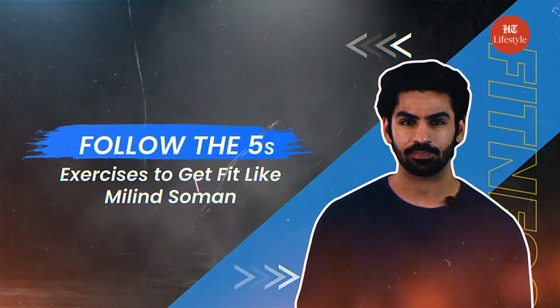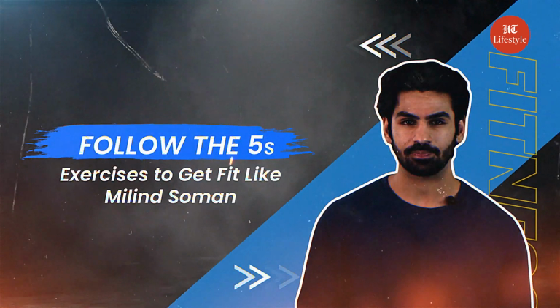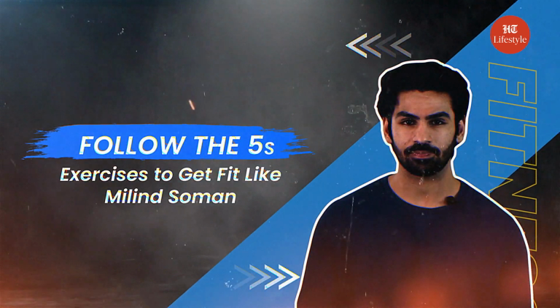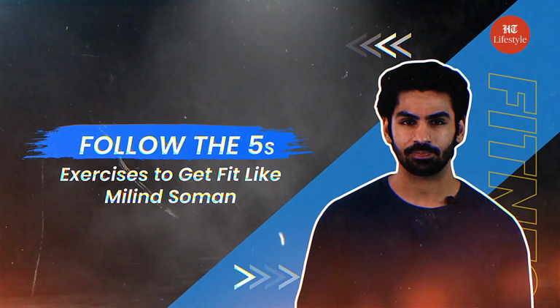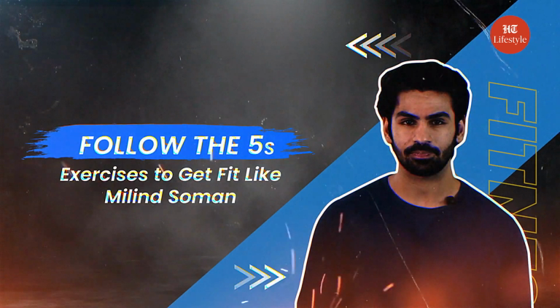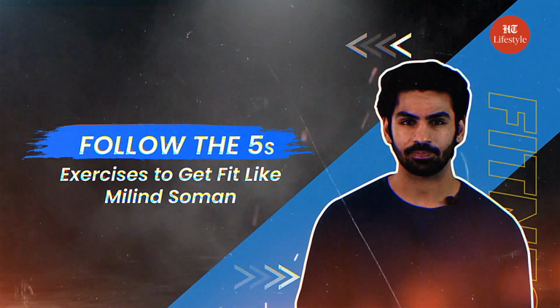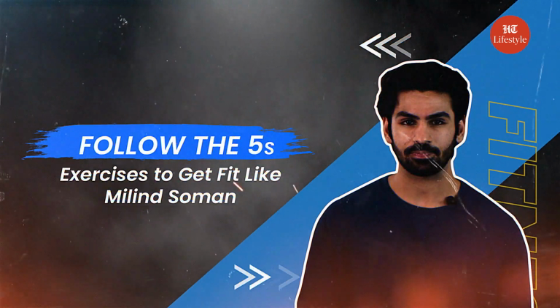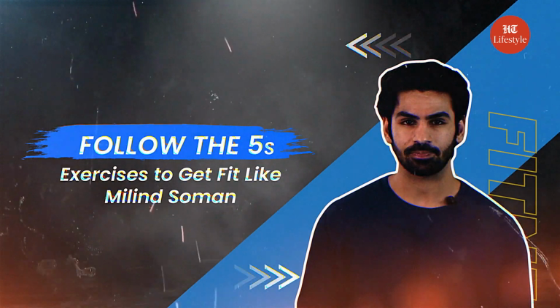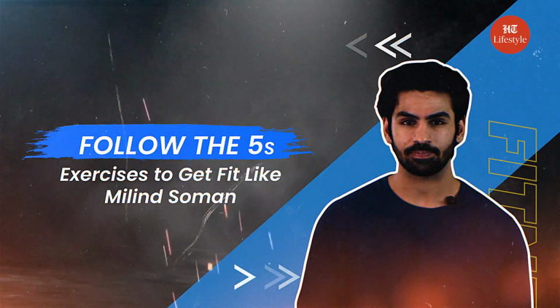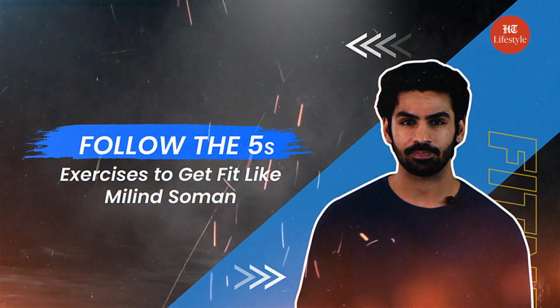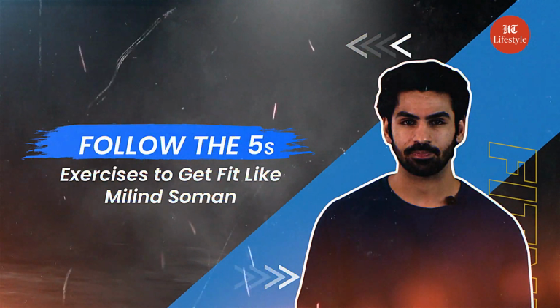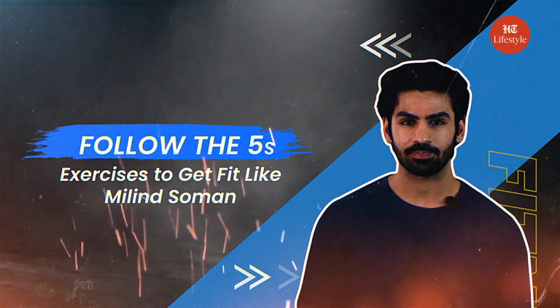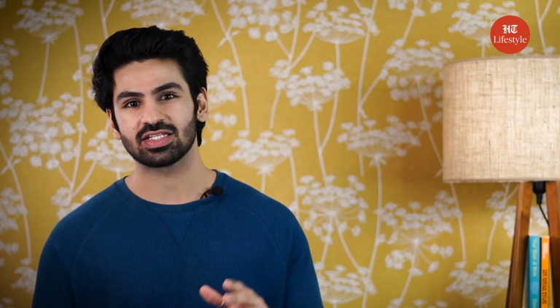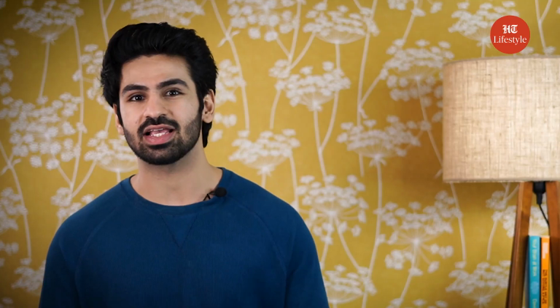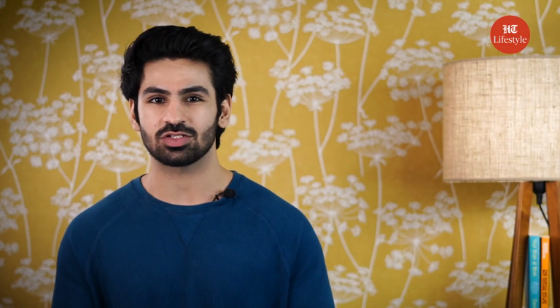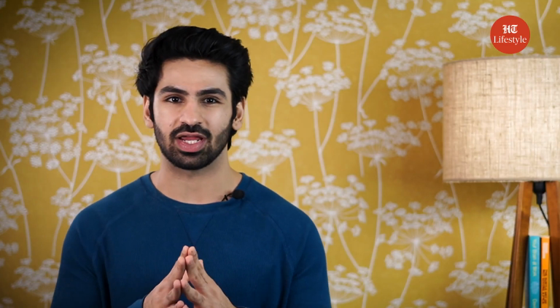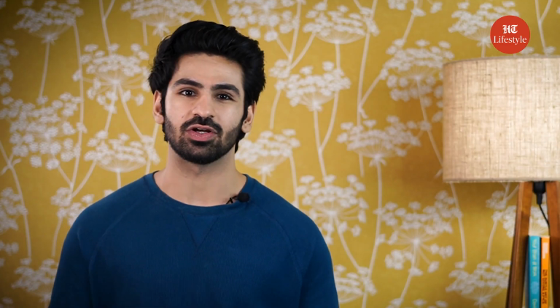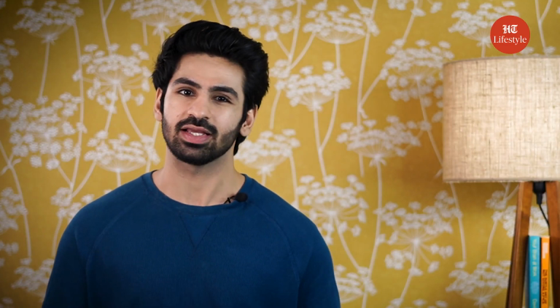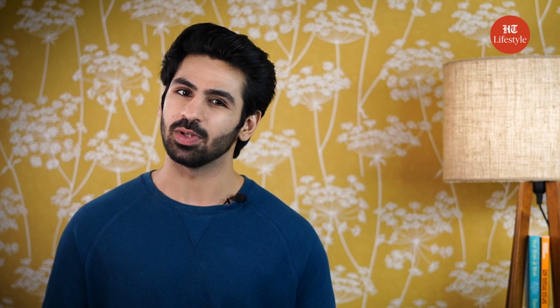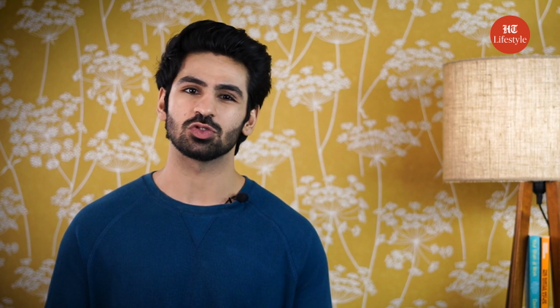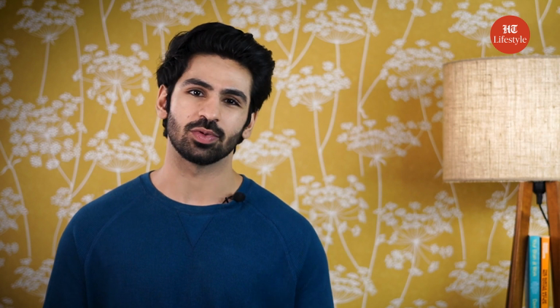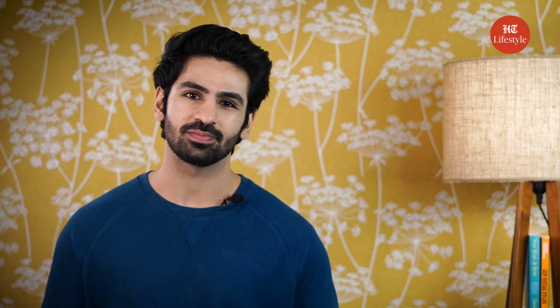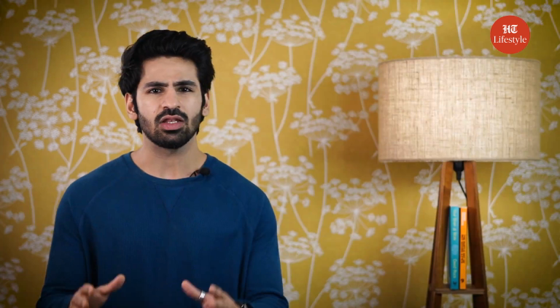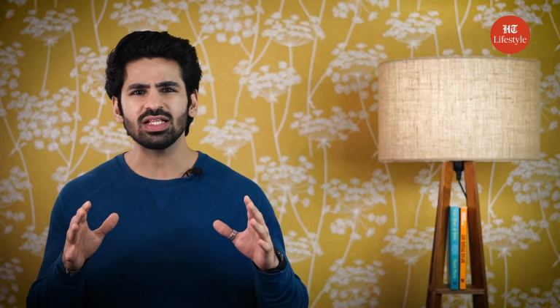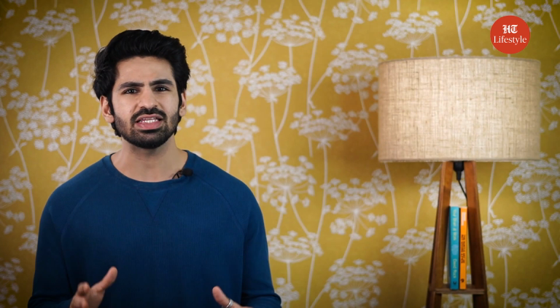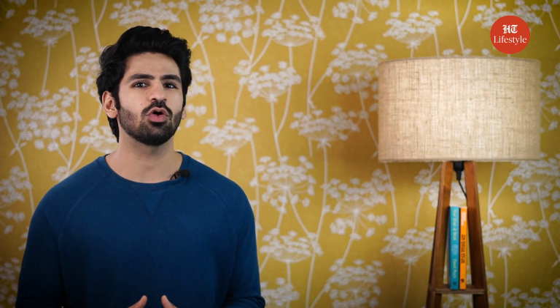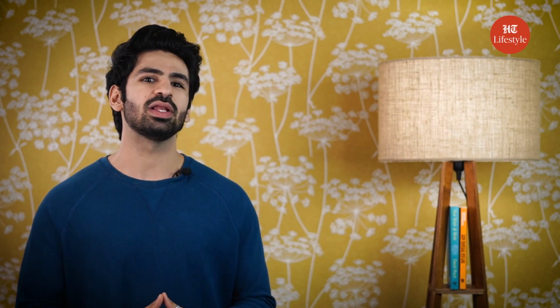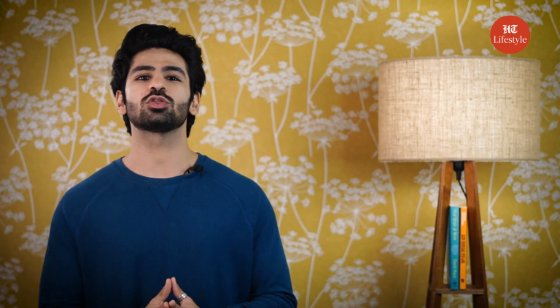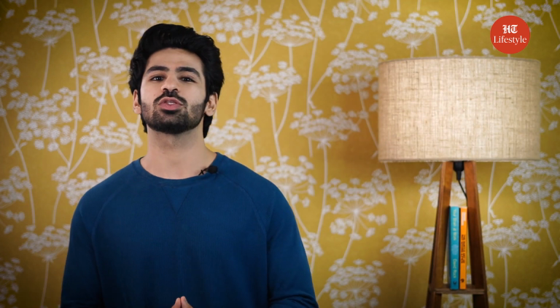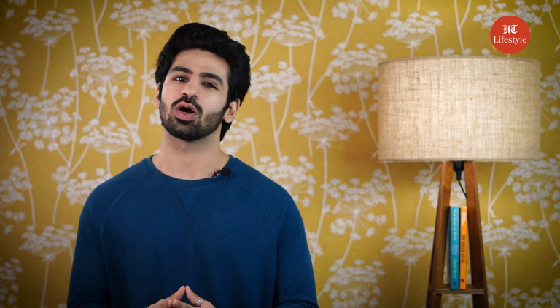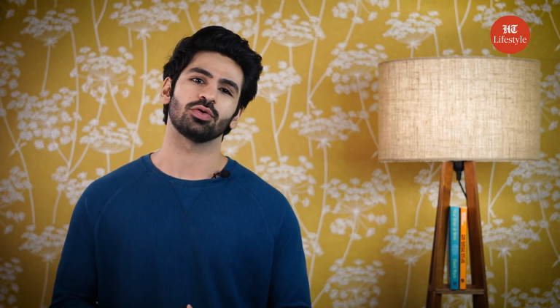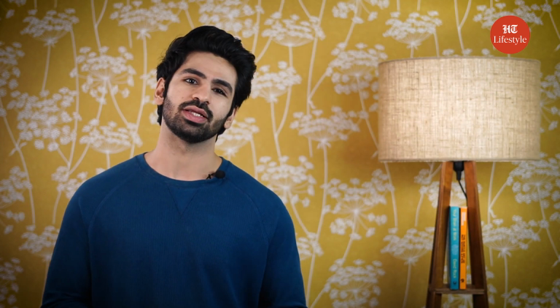Hi guys, today in Follow the Fives, we'll talk about five exercises to get fit like Milind Soman. Now let's decode Milind Soman's workout routine.